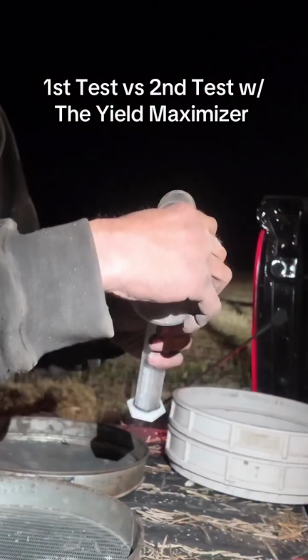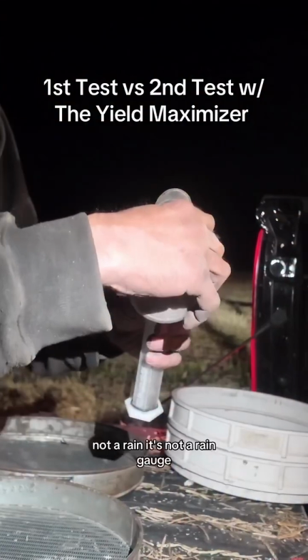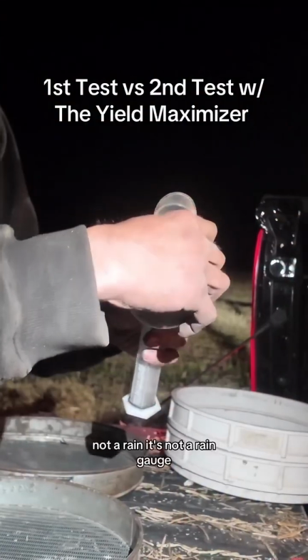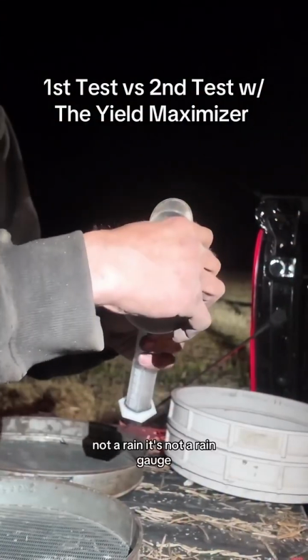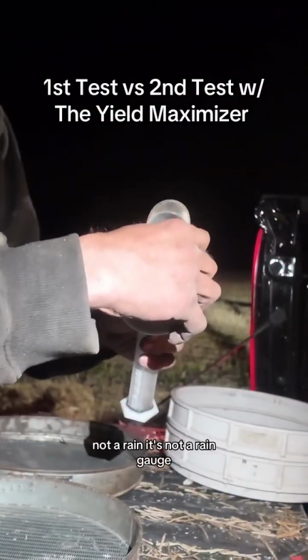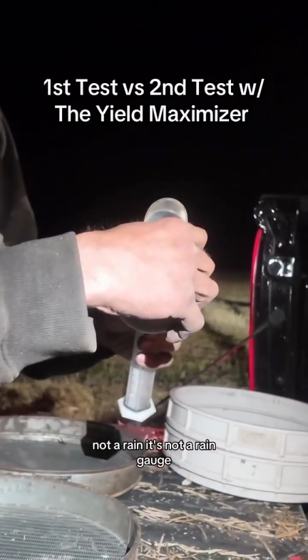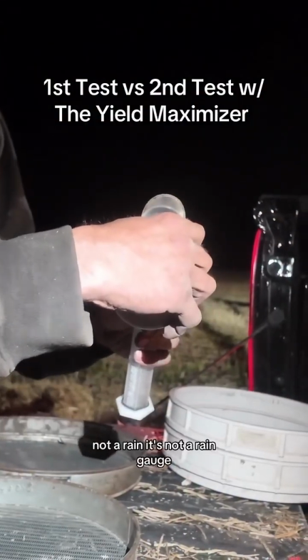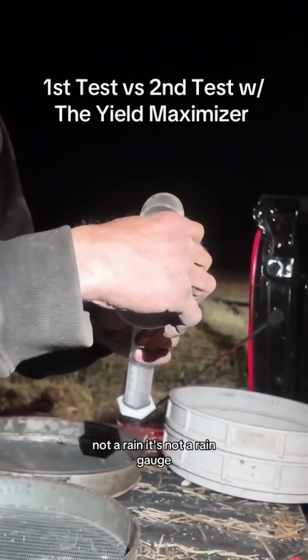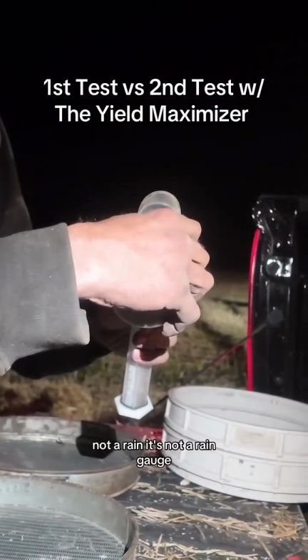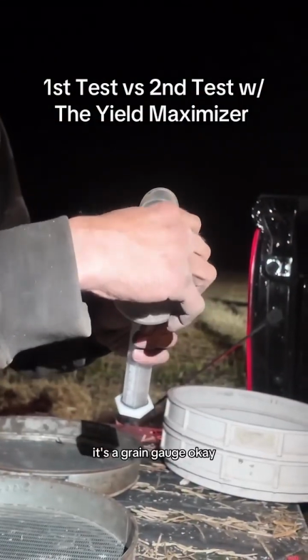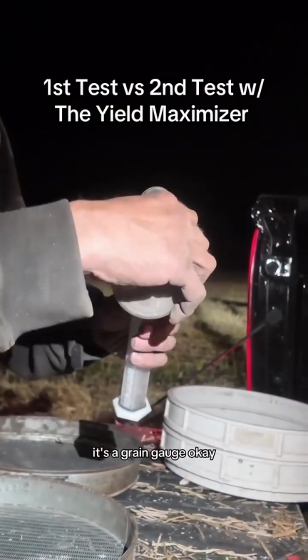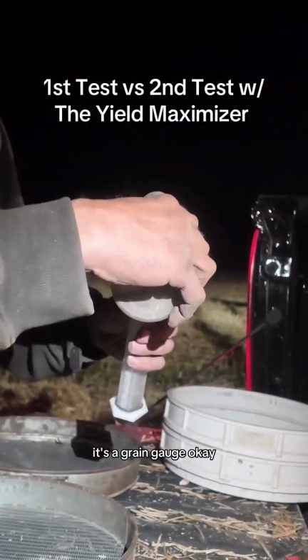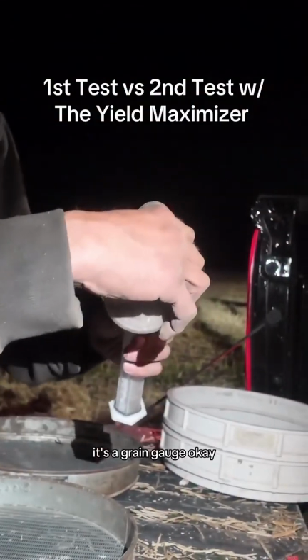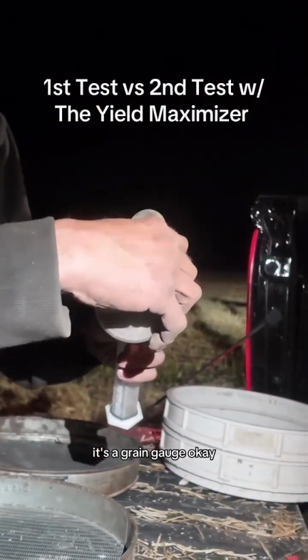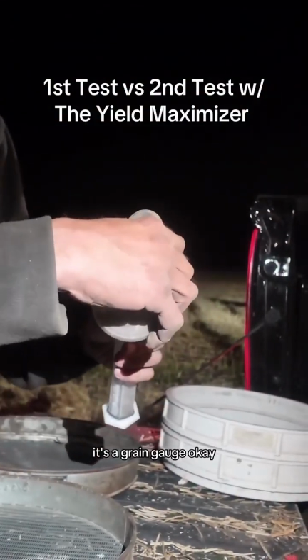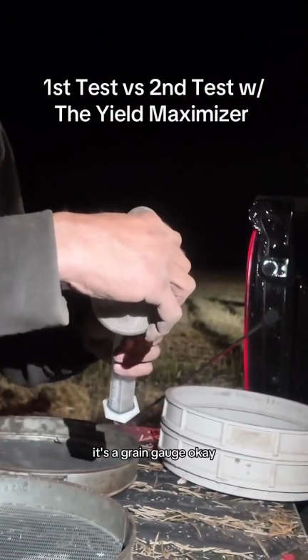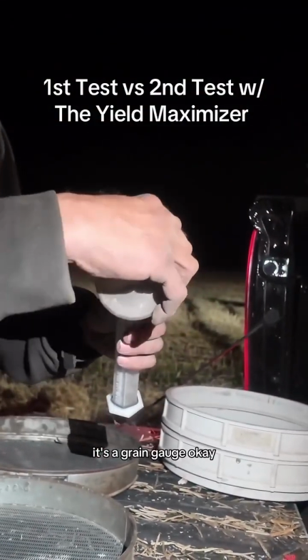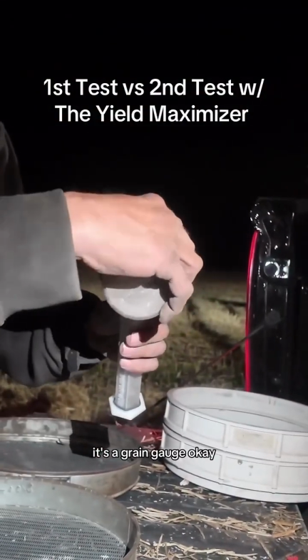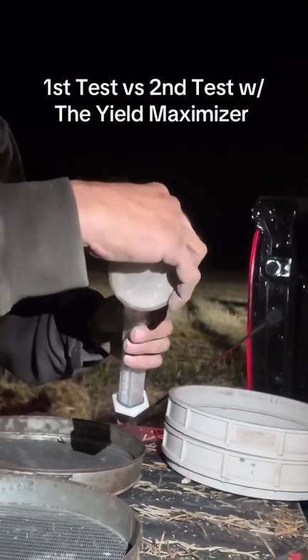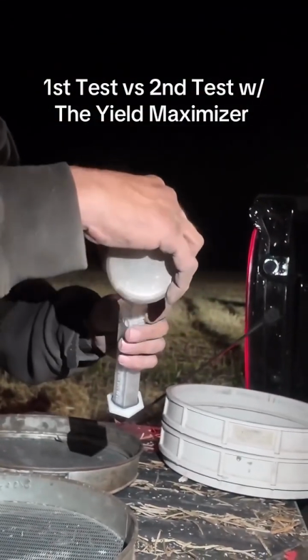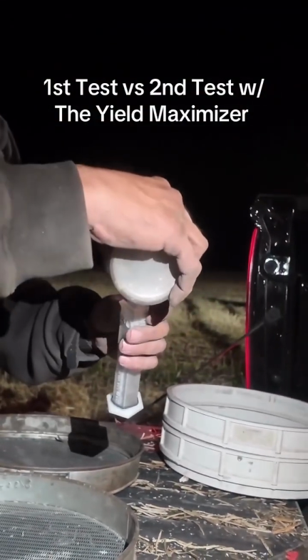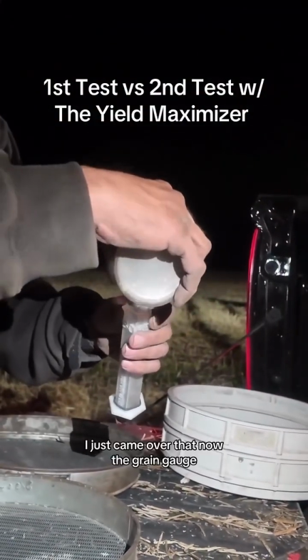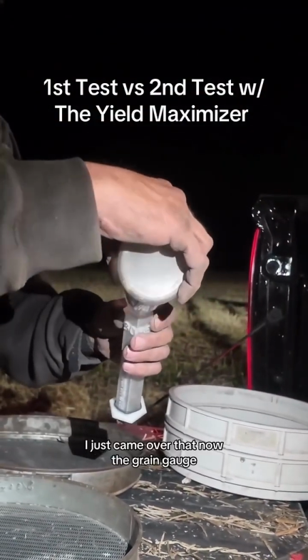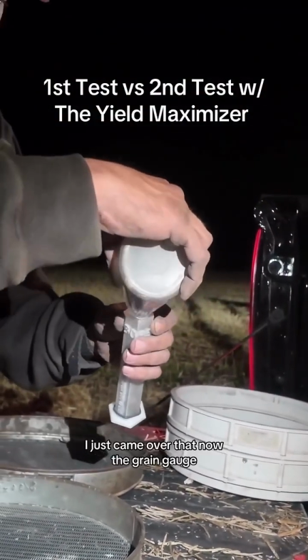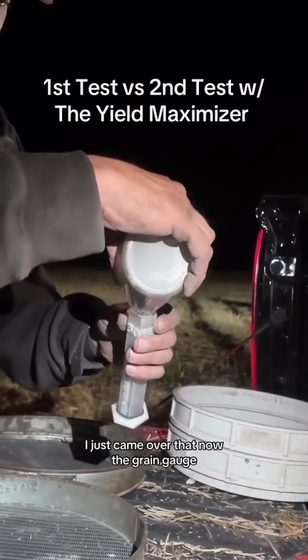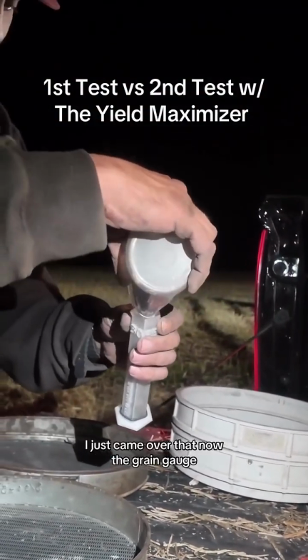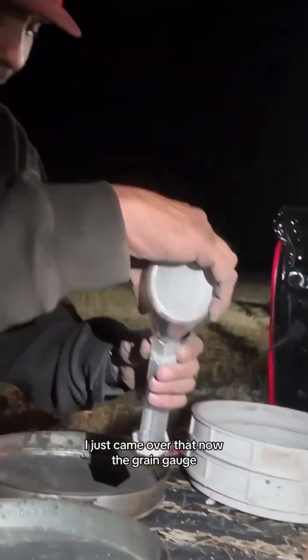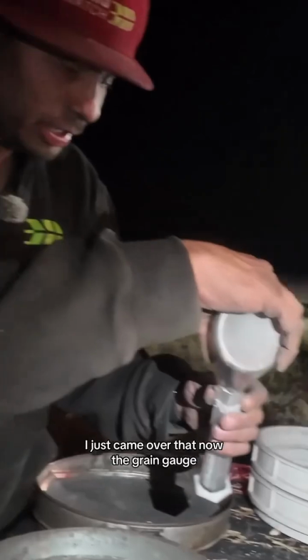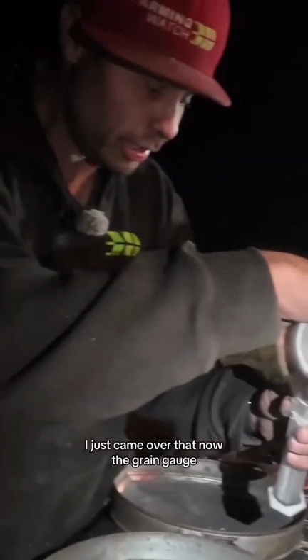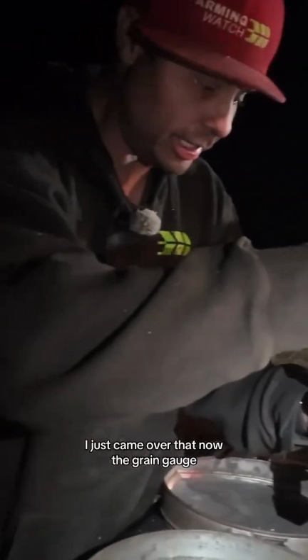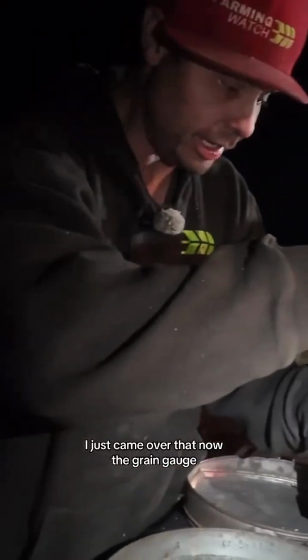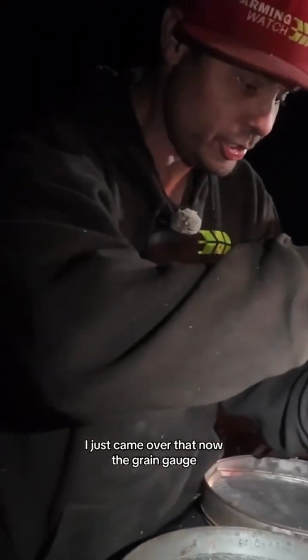Not a rain gauge, it's a grain gauge. I just came up with that now. The grain gauge.